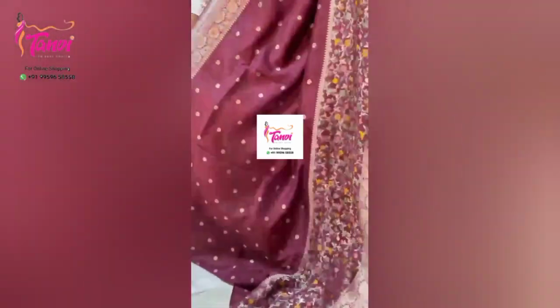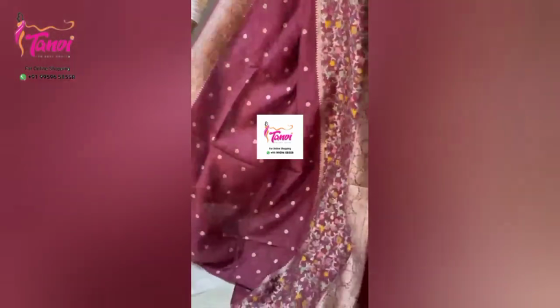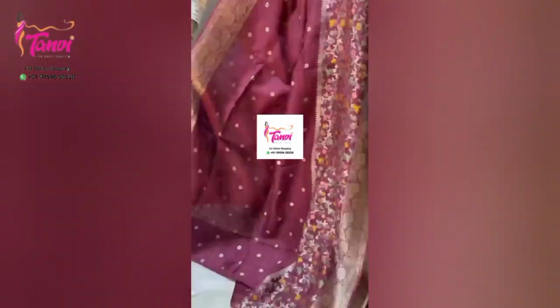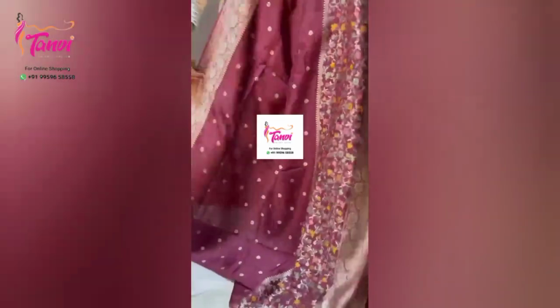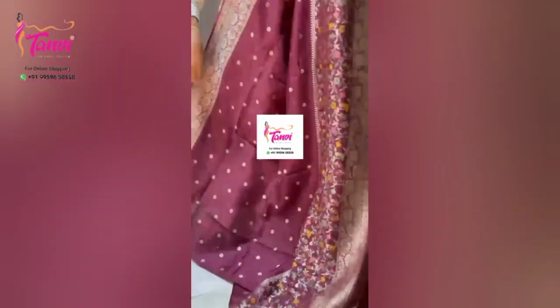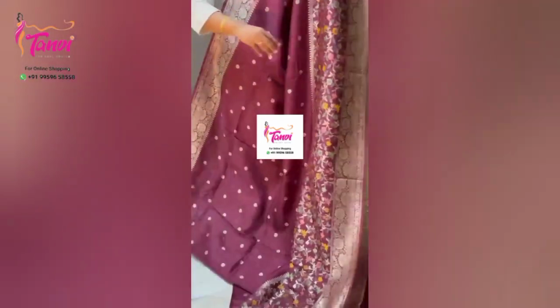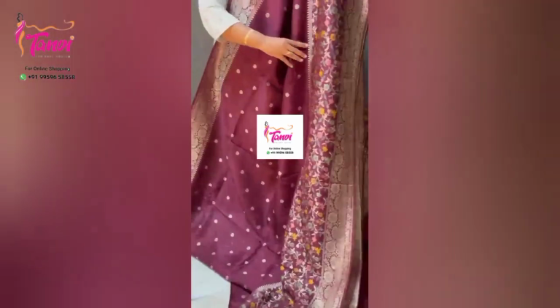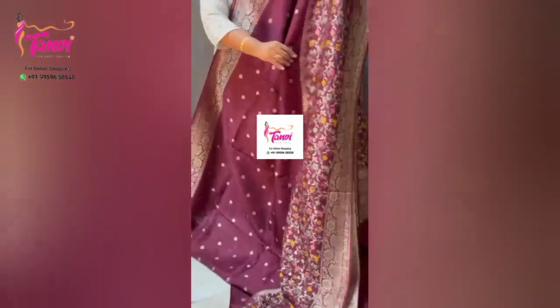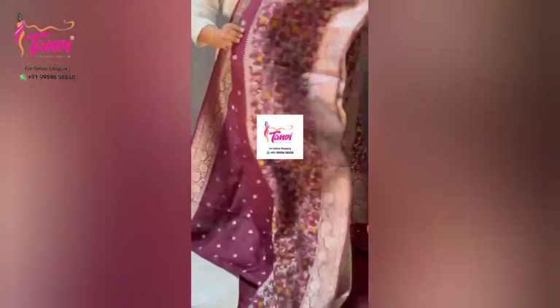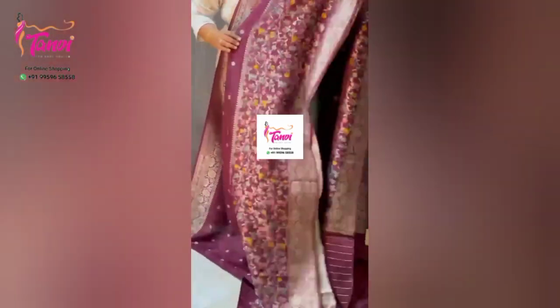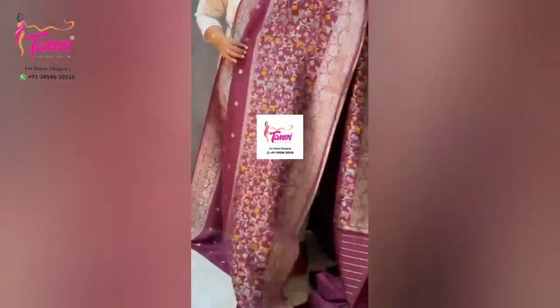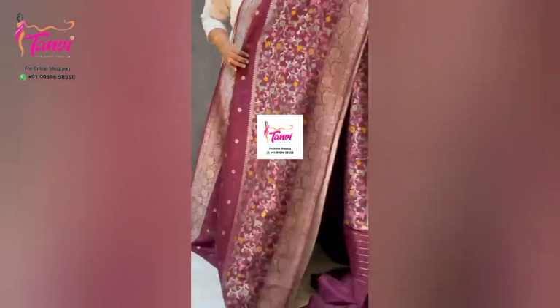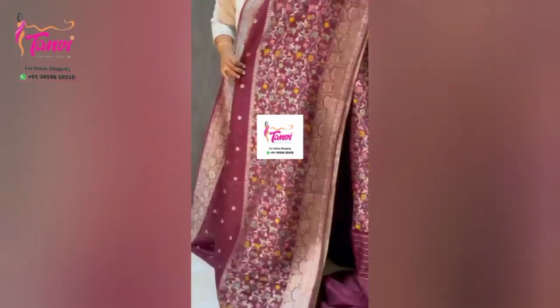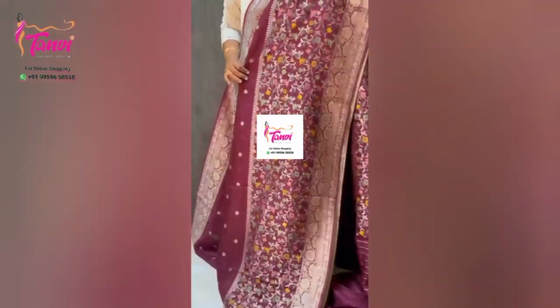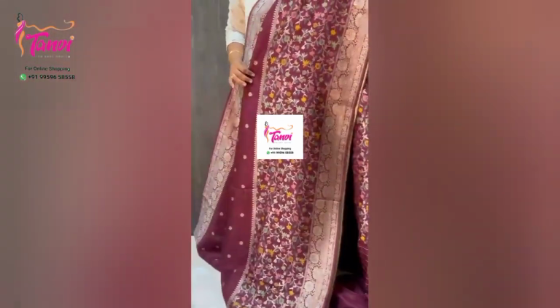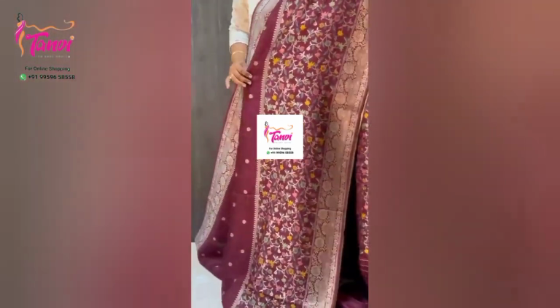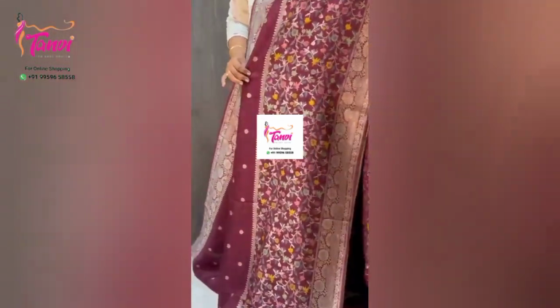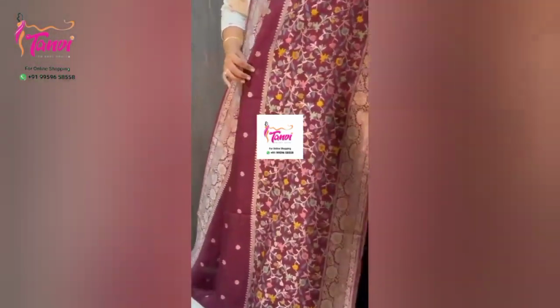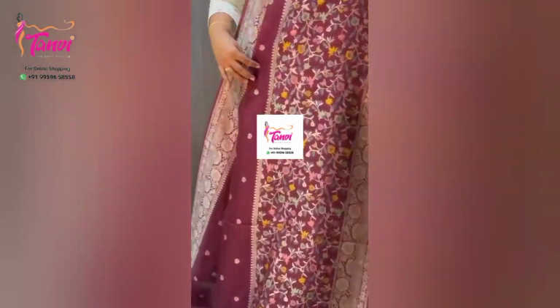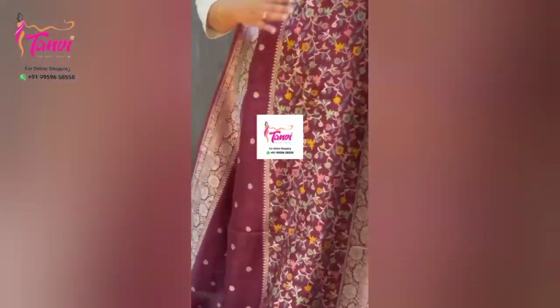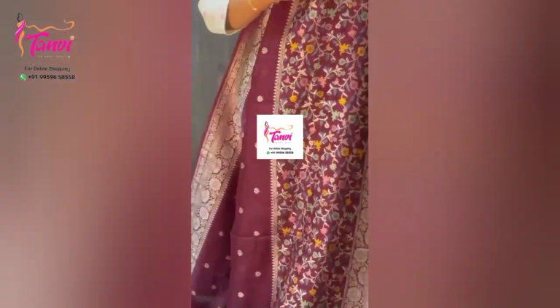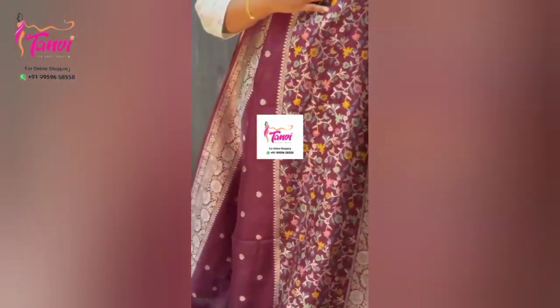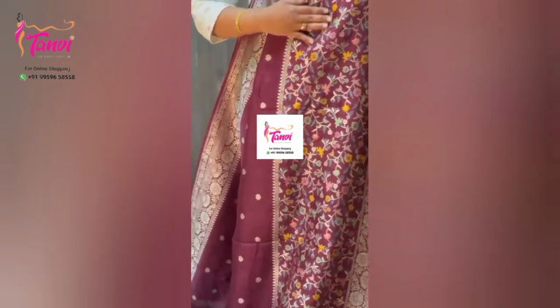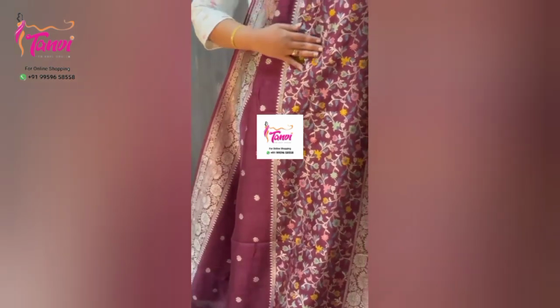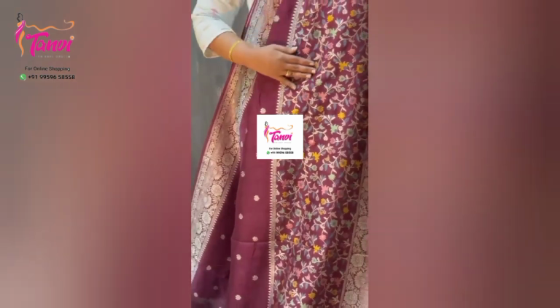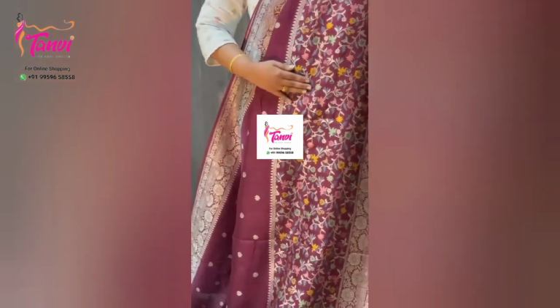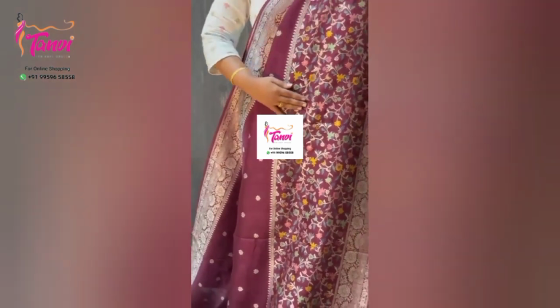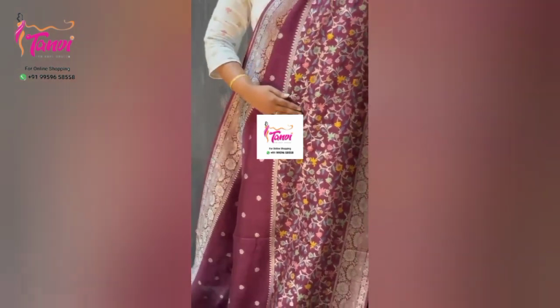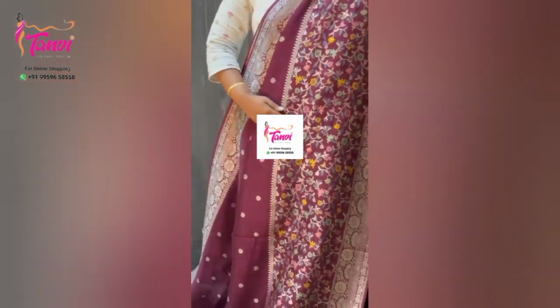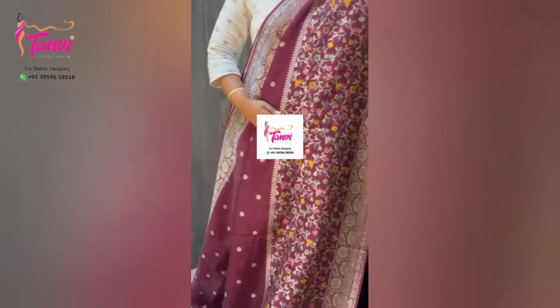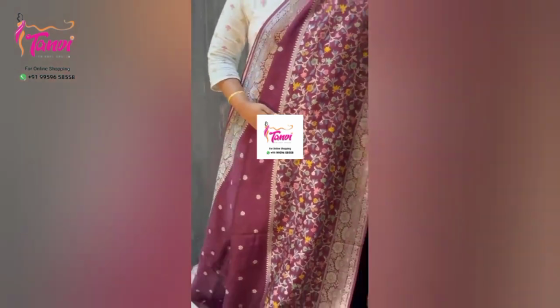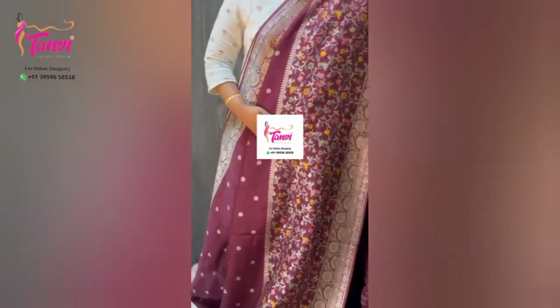This is a close-up view, so you can see how pretty the work is. It's very neat.